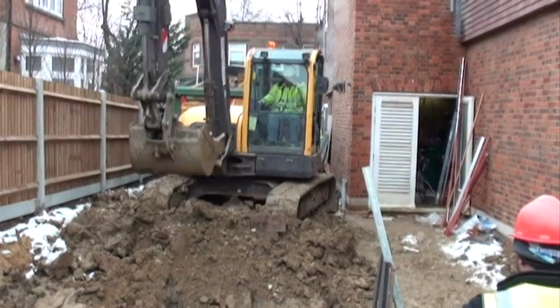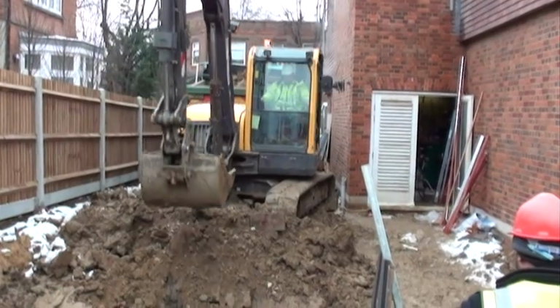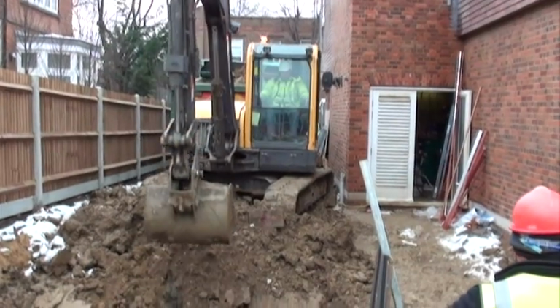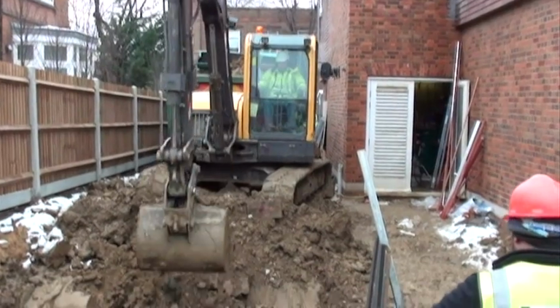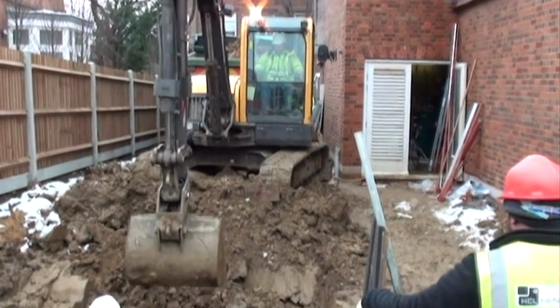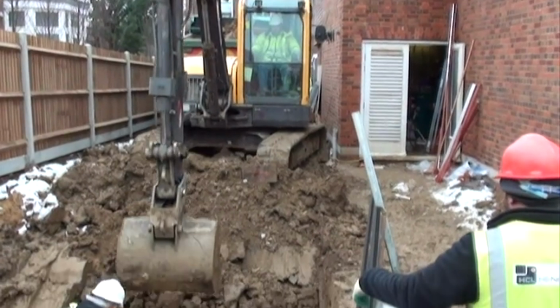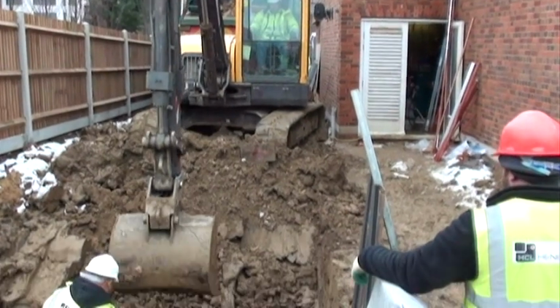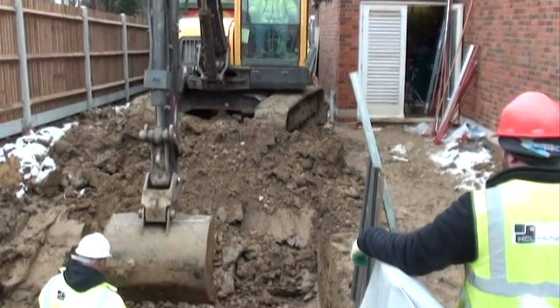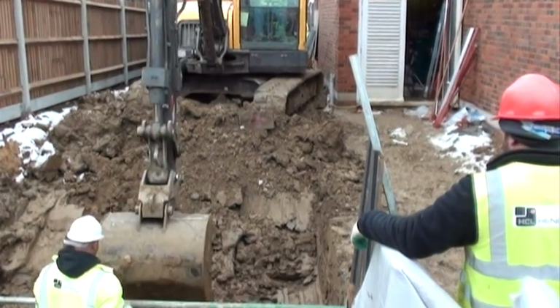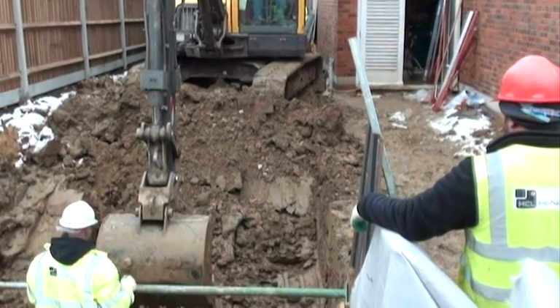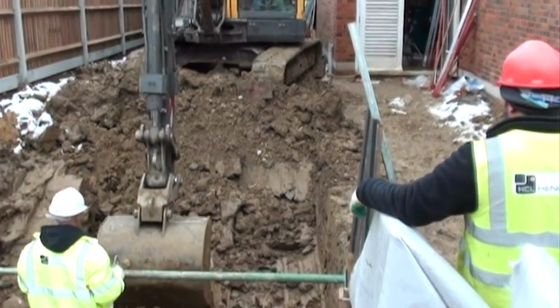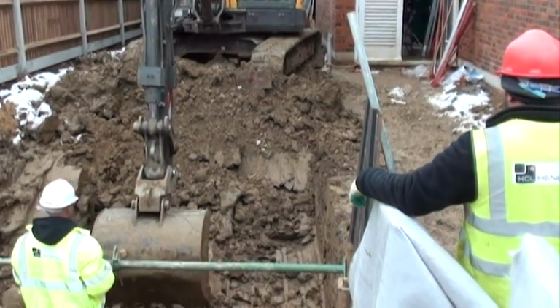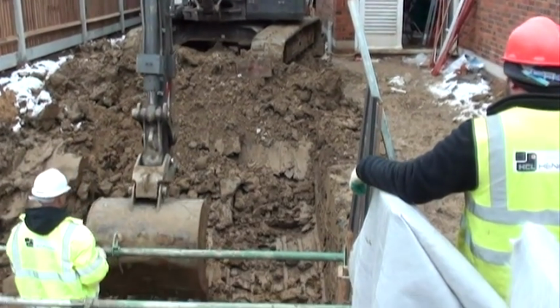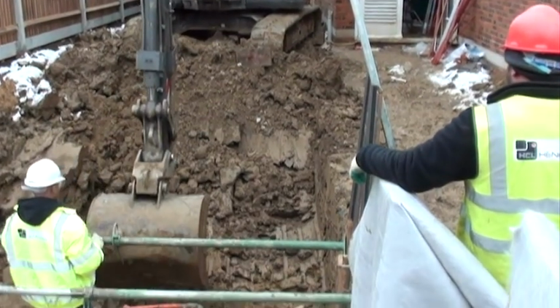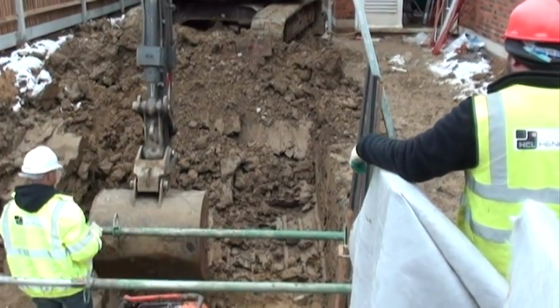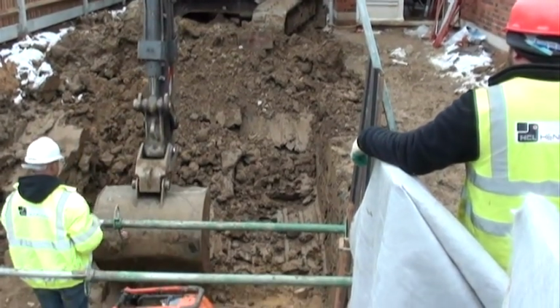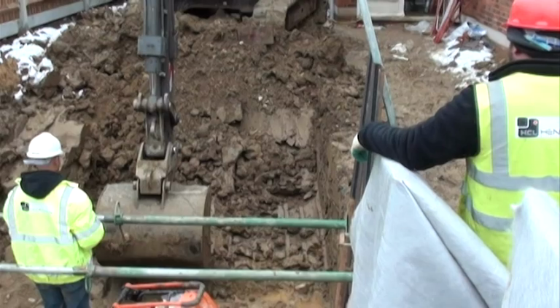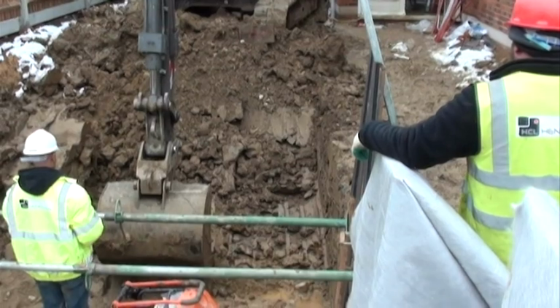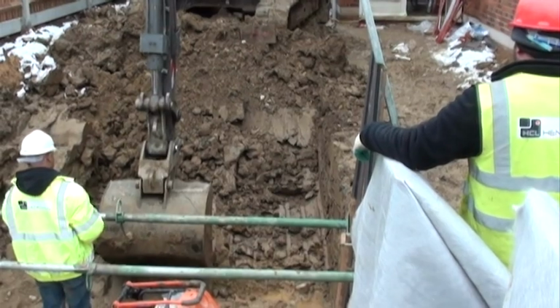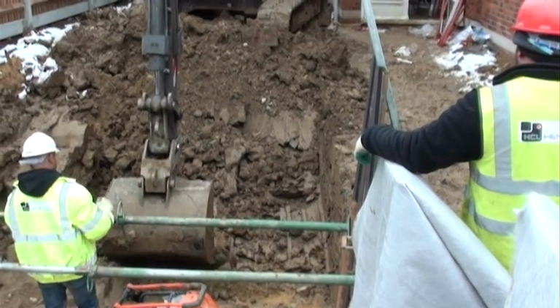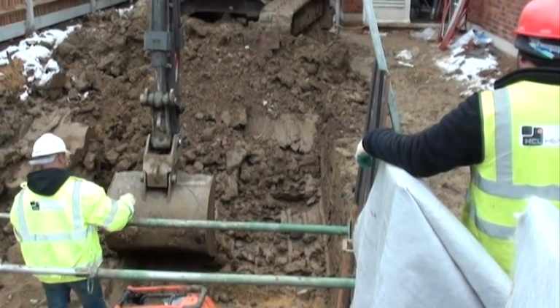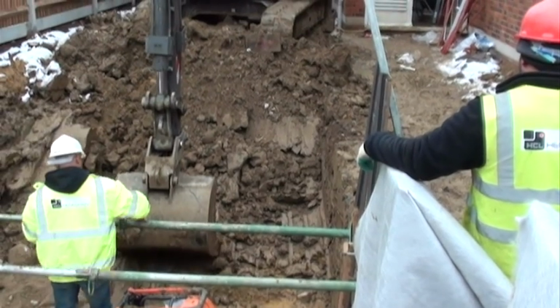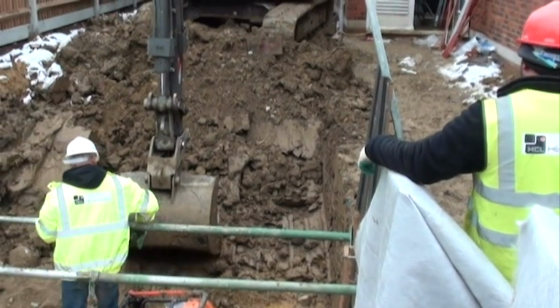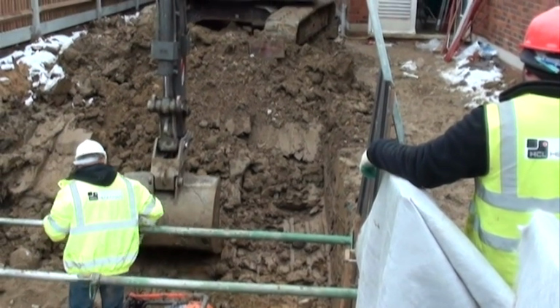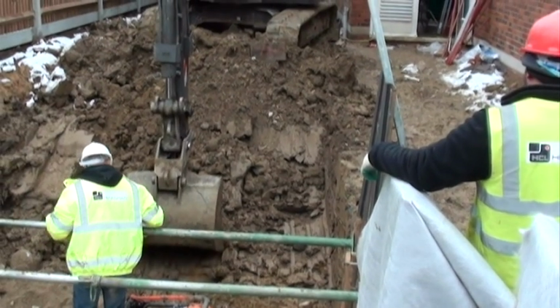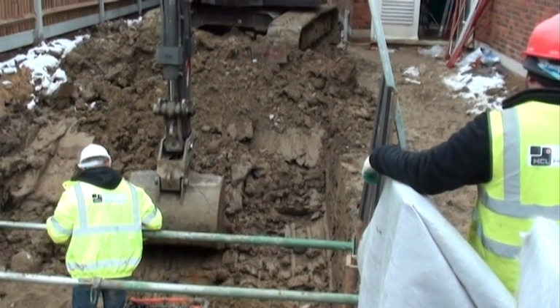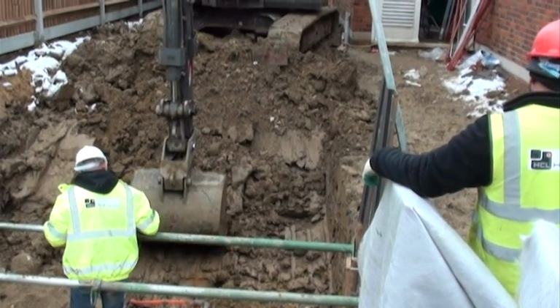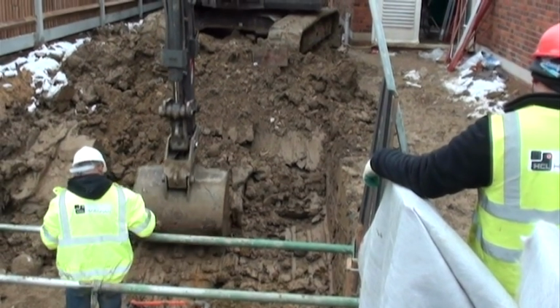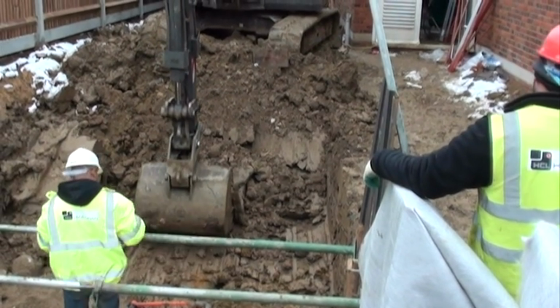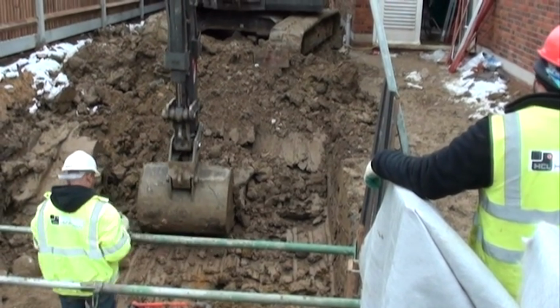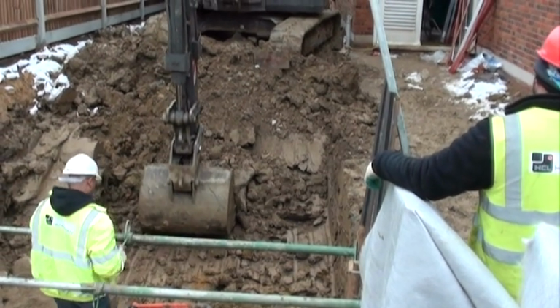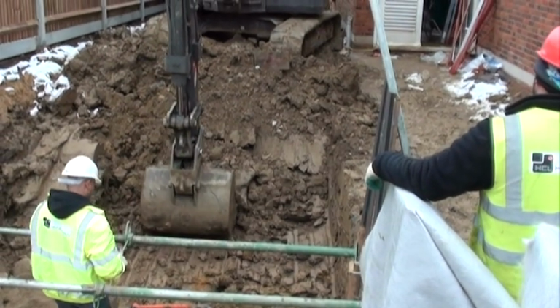We are here to film an installation of ACCO's new storm bricks within the driveway of a care home development in Wembley, West London.